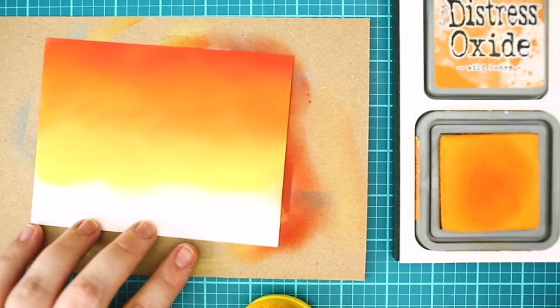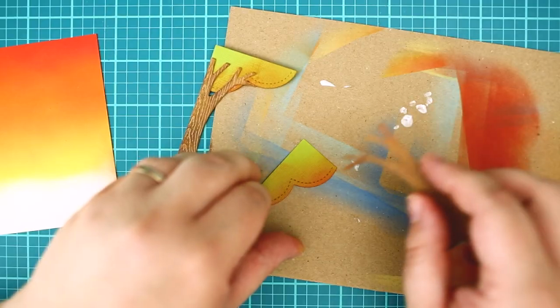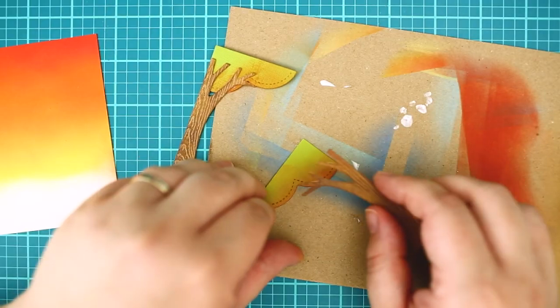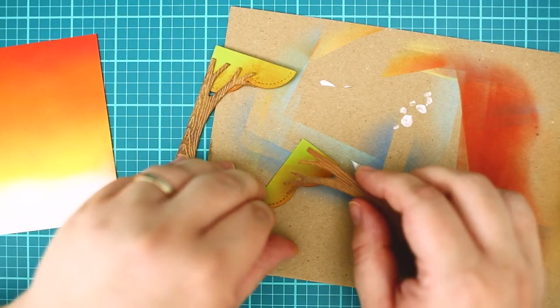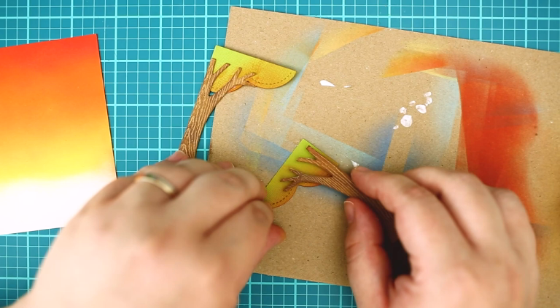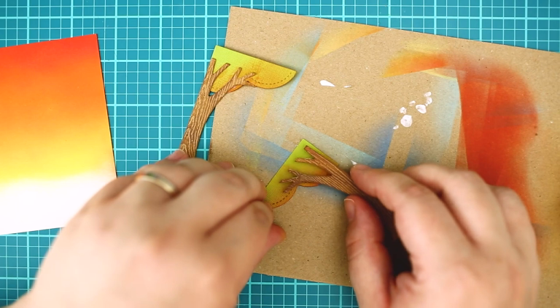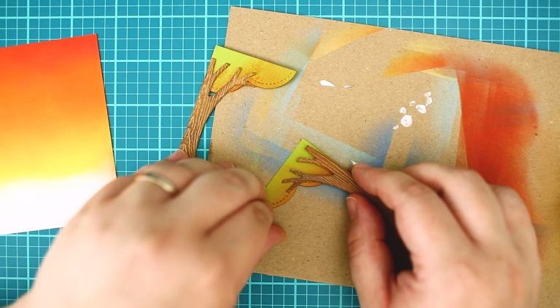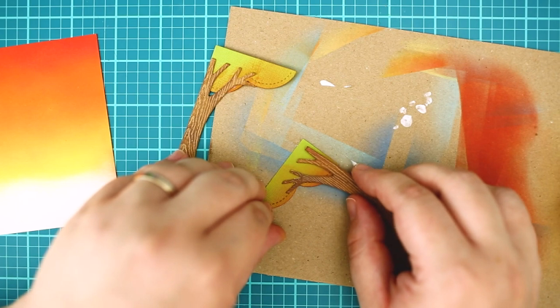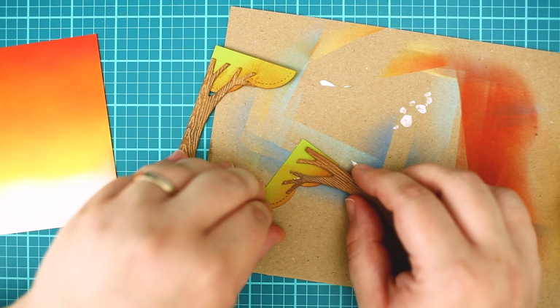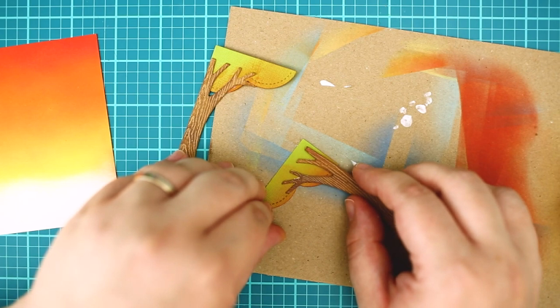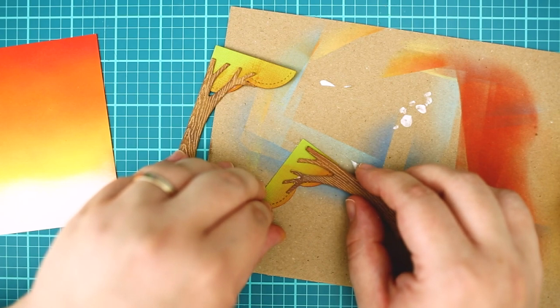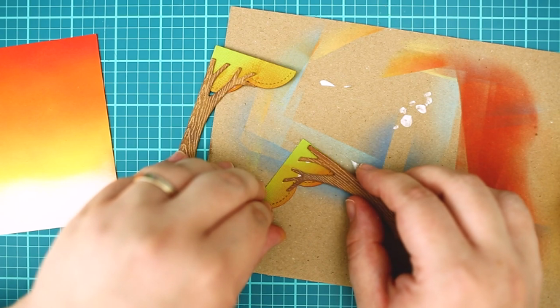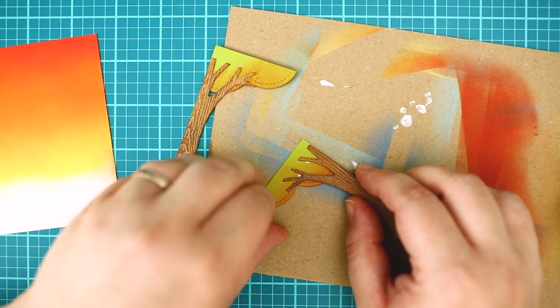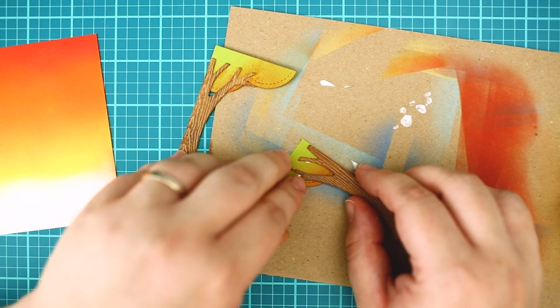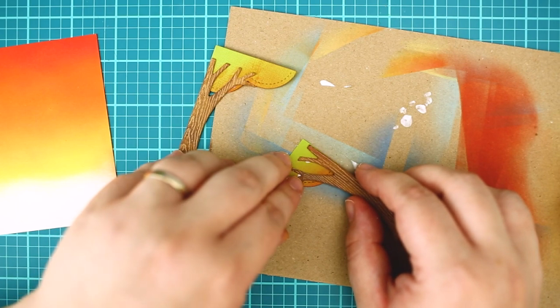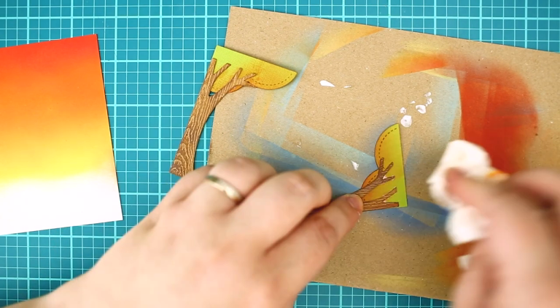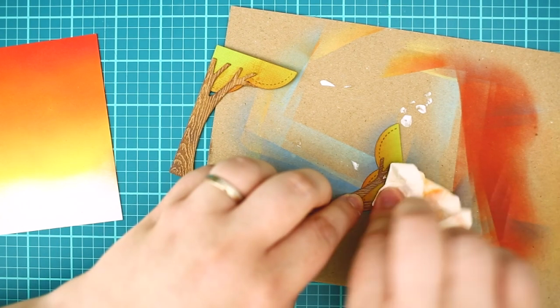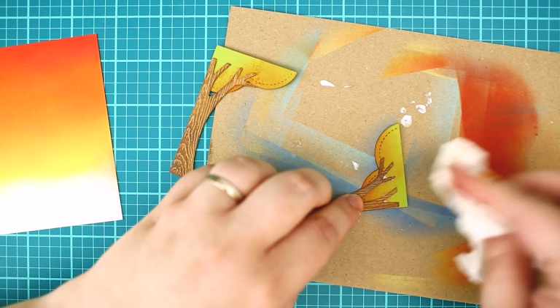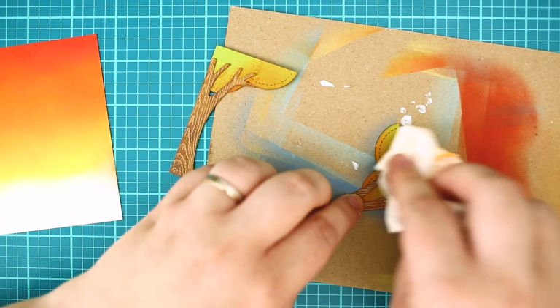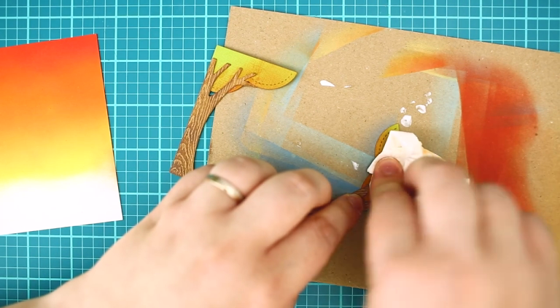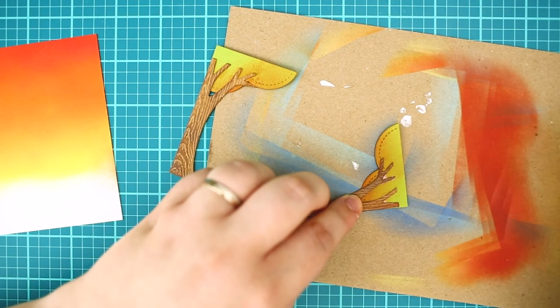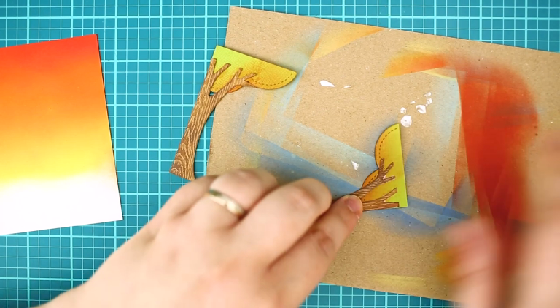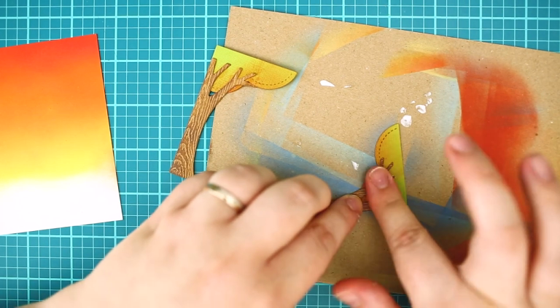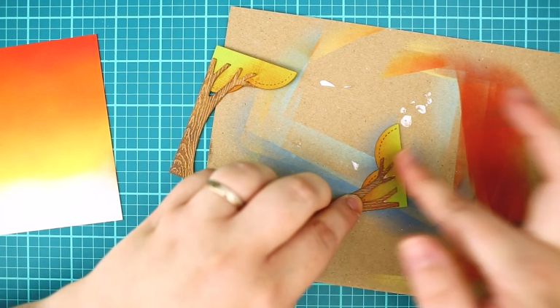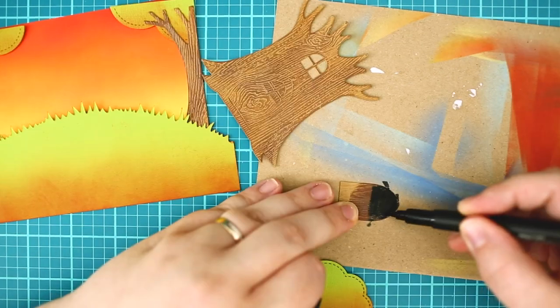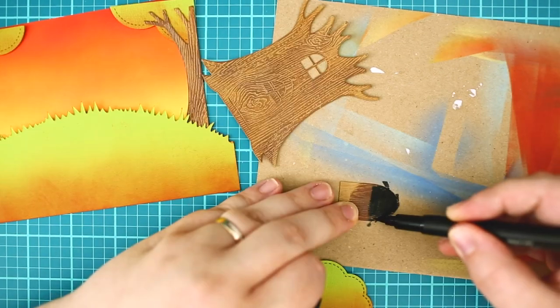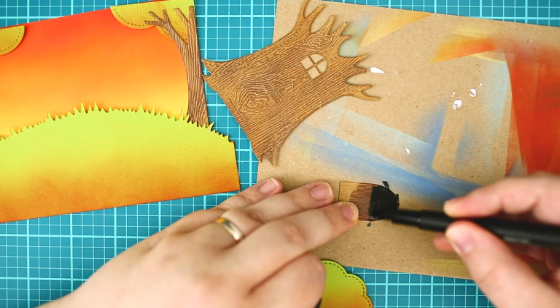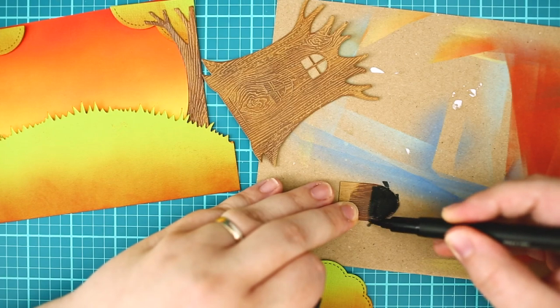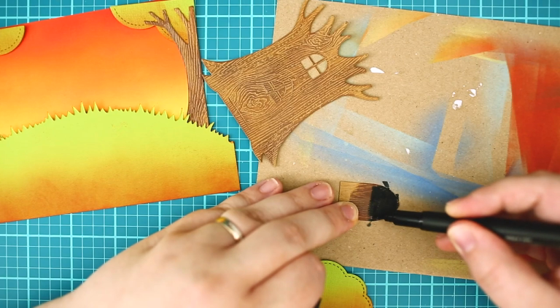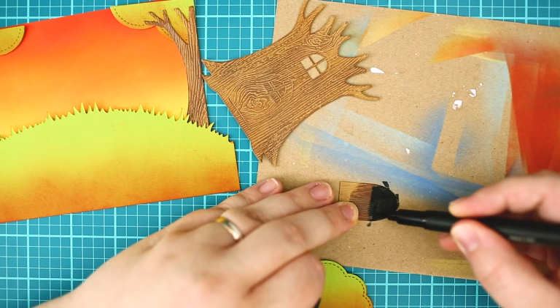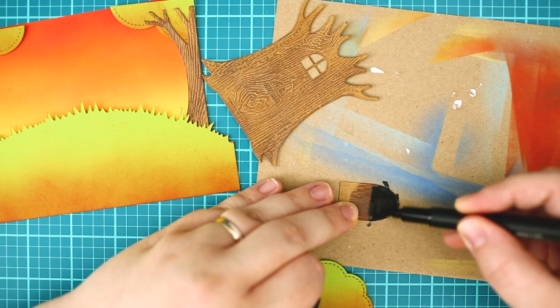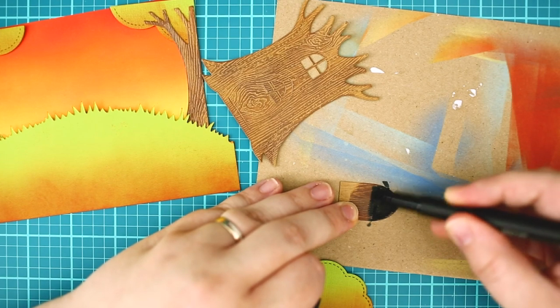When all my die cut pieces were done and blended, it's time to put the card together.